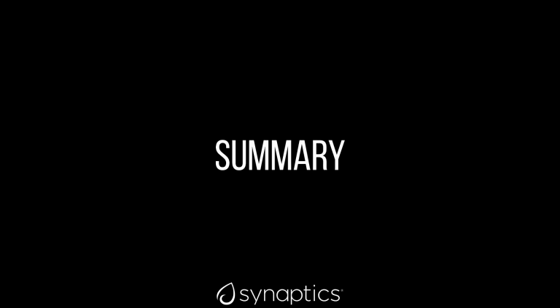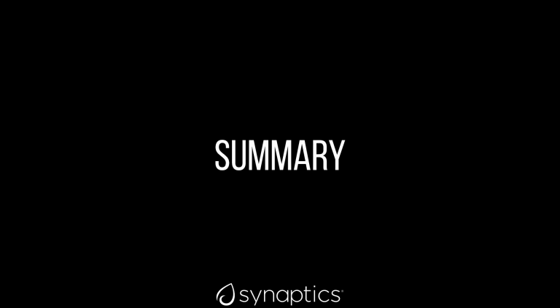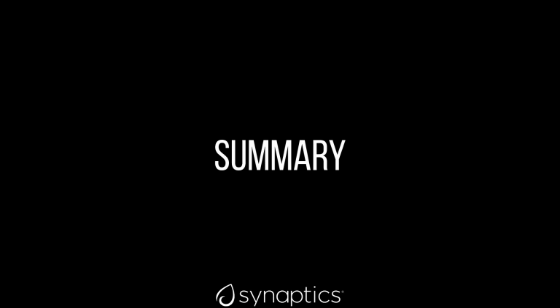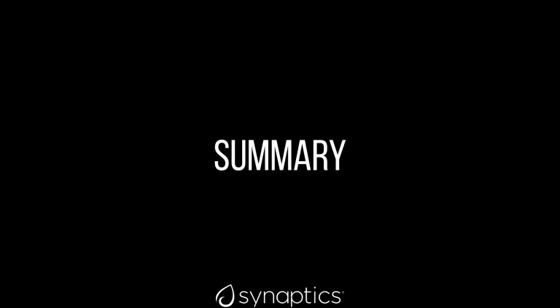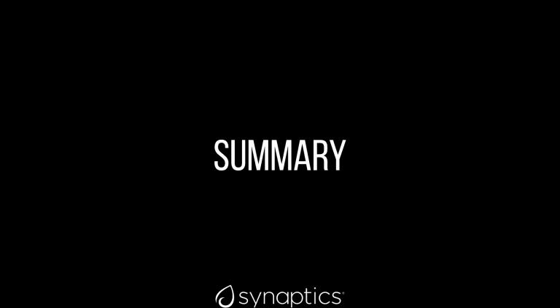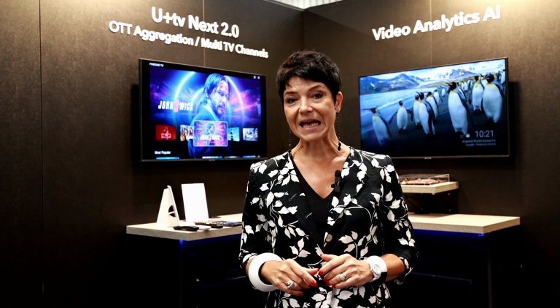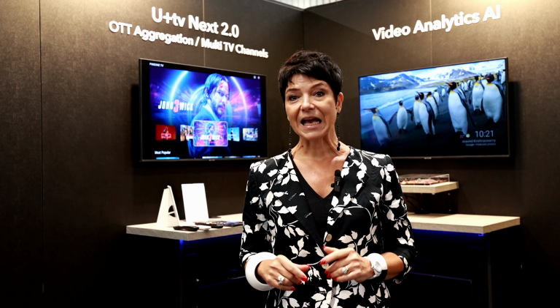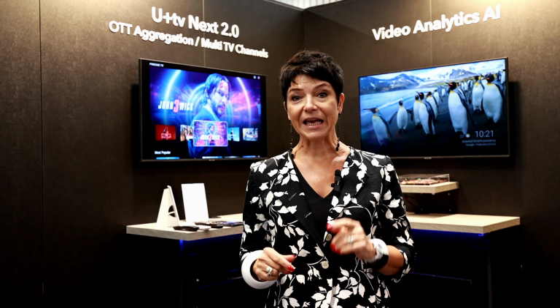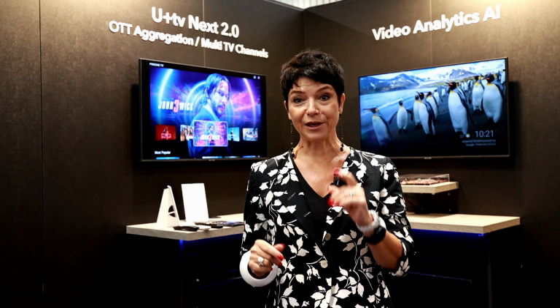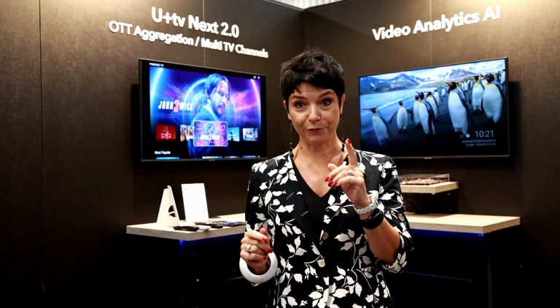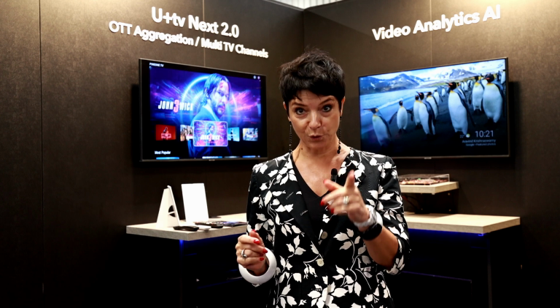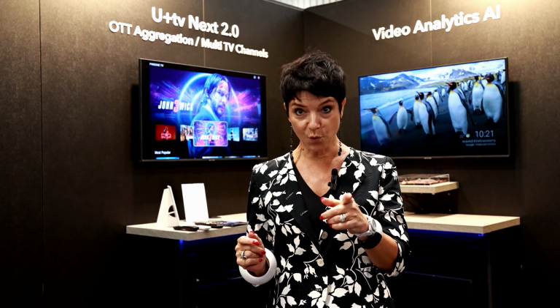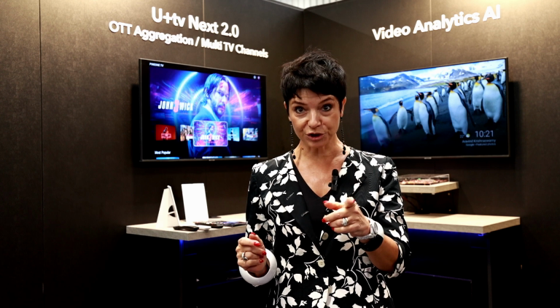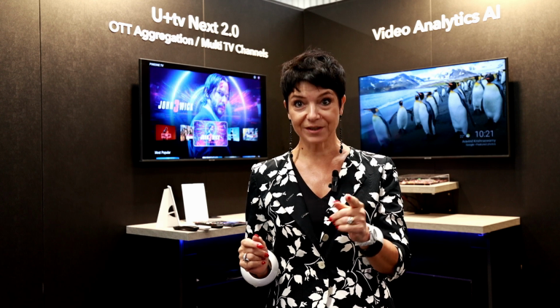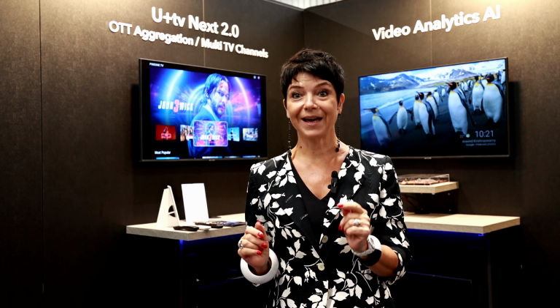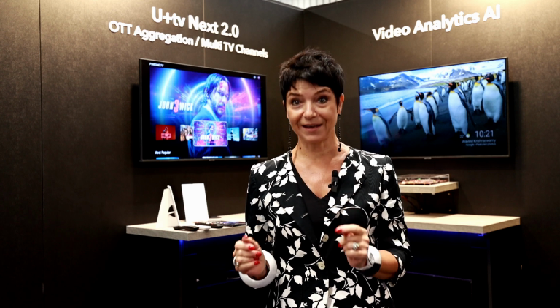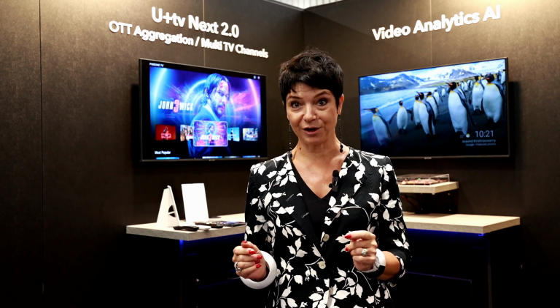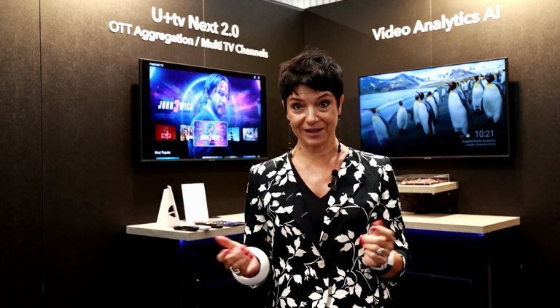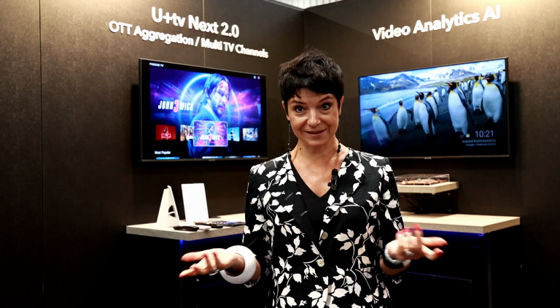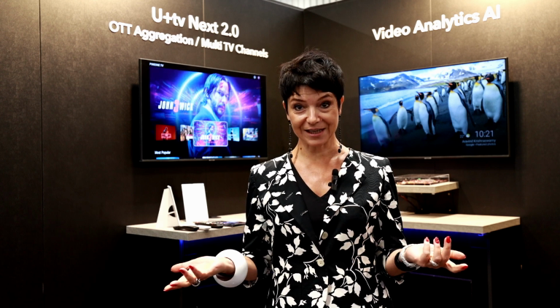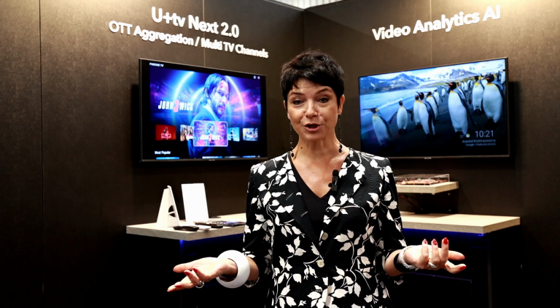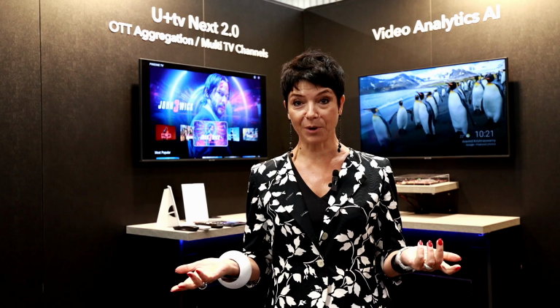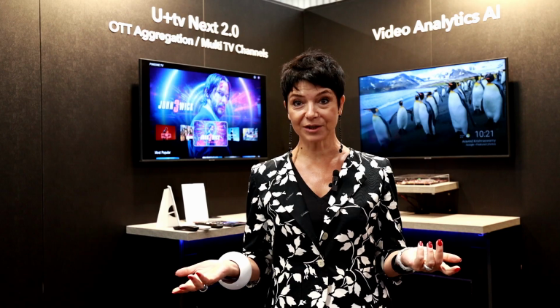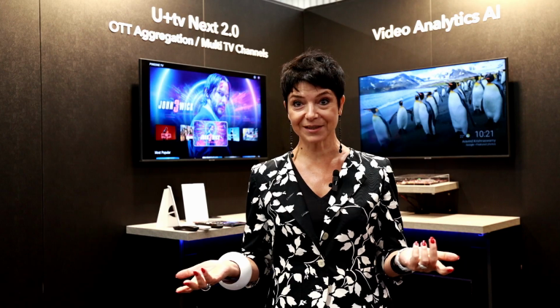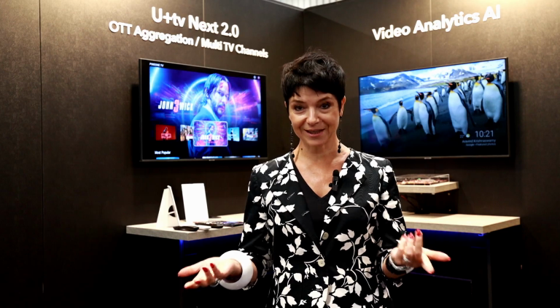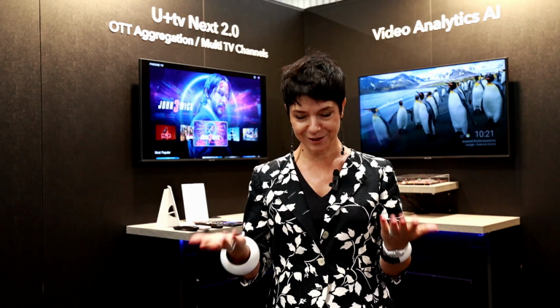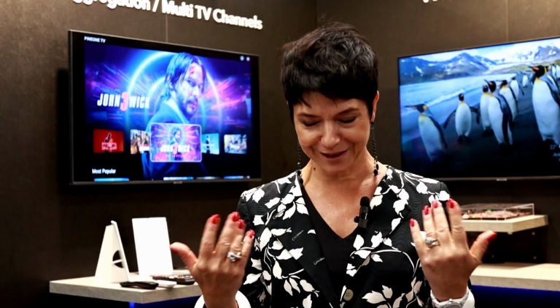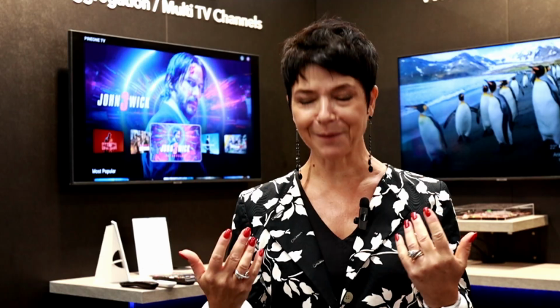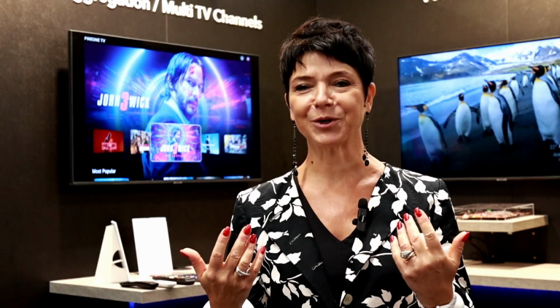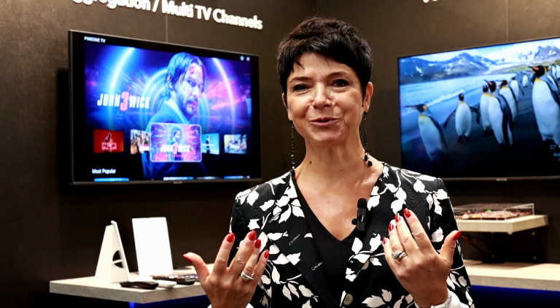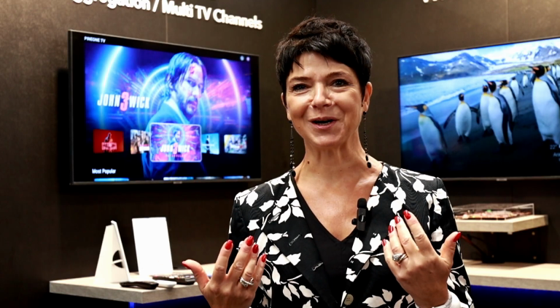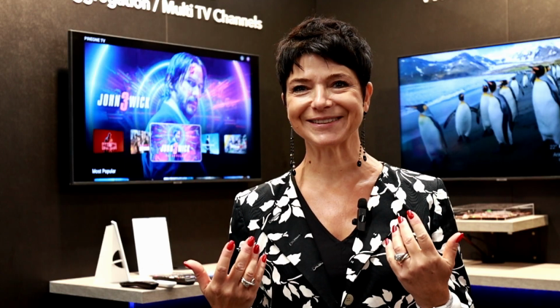If you want AI in set-top box, come talk to us.